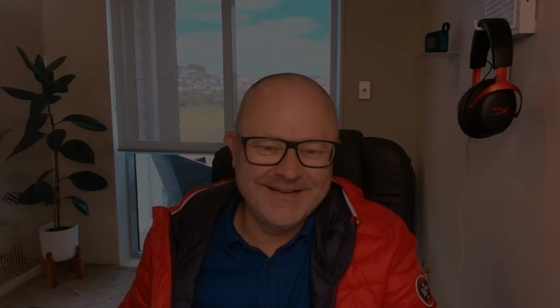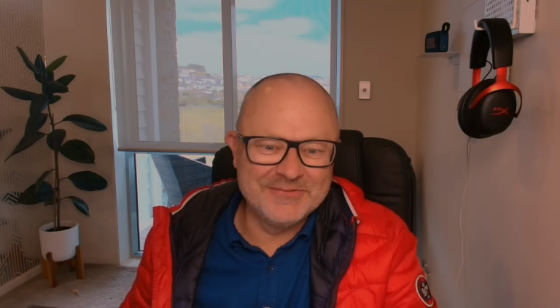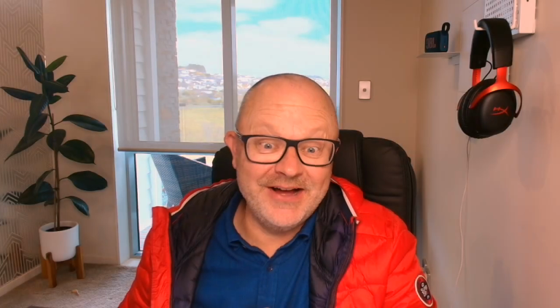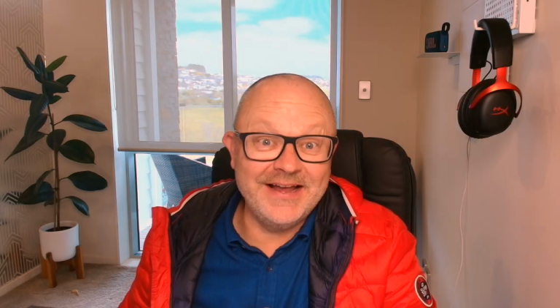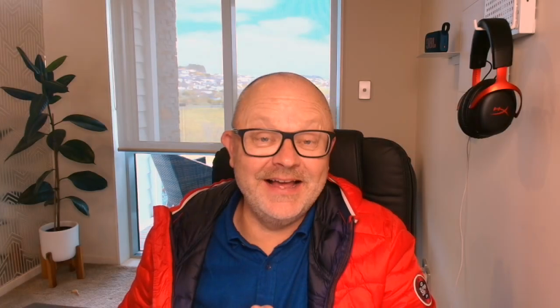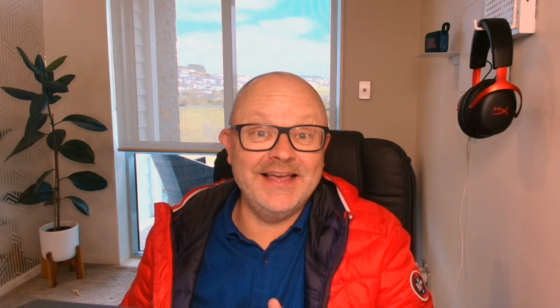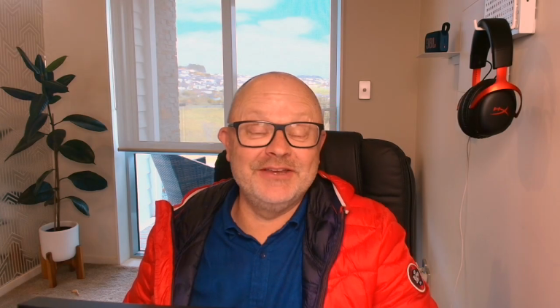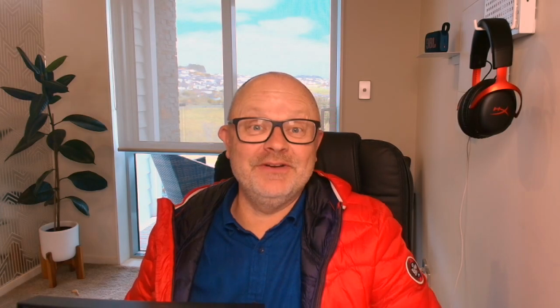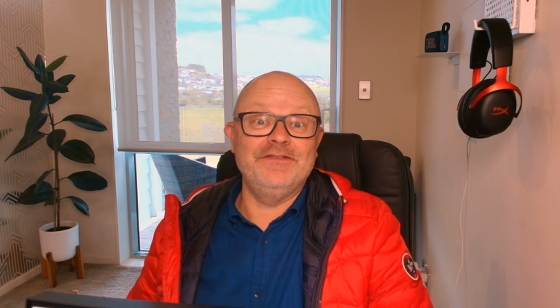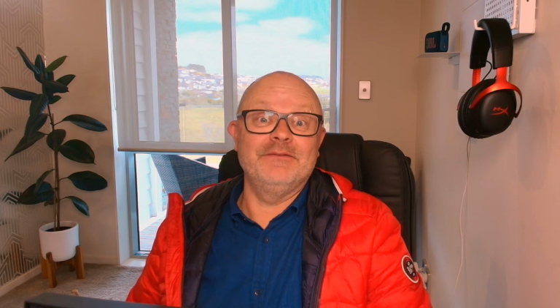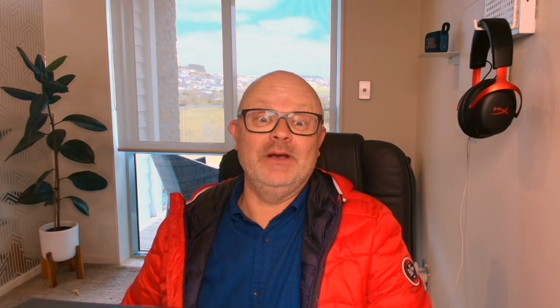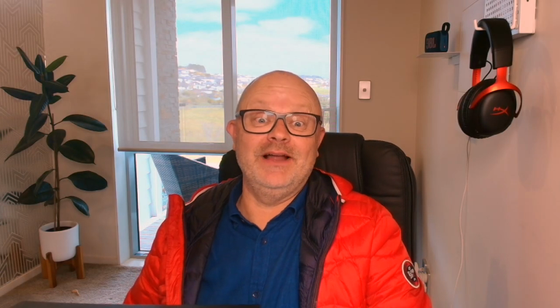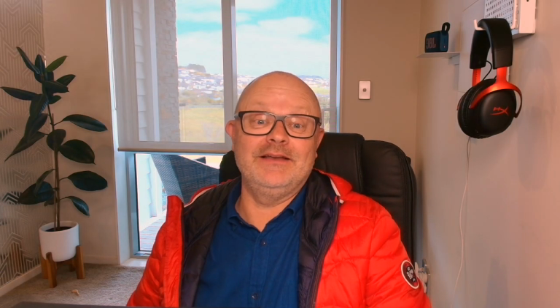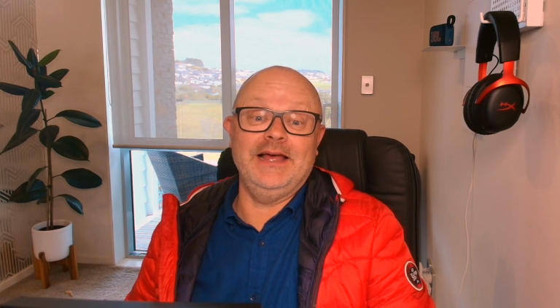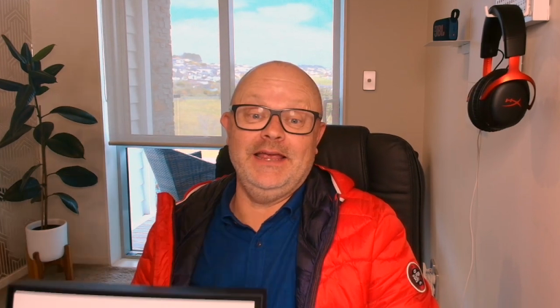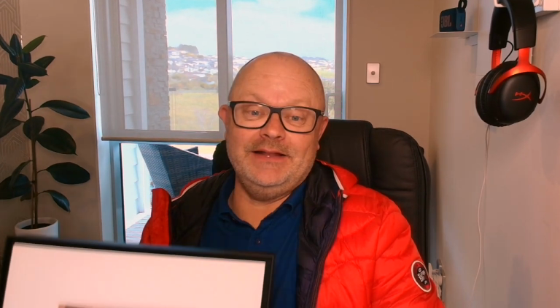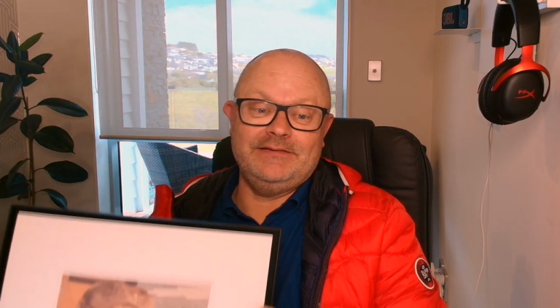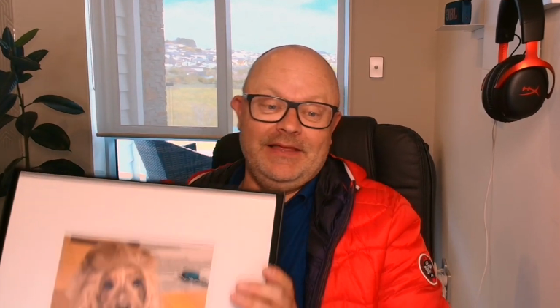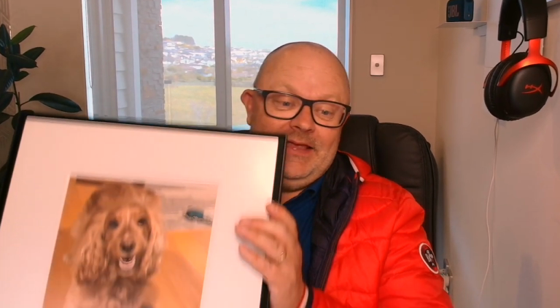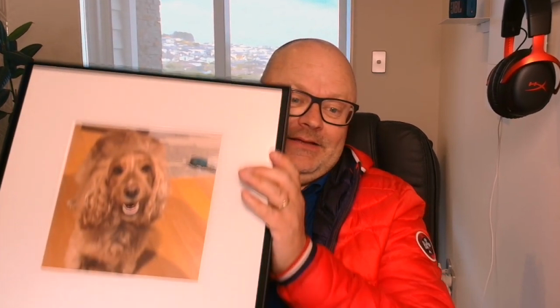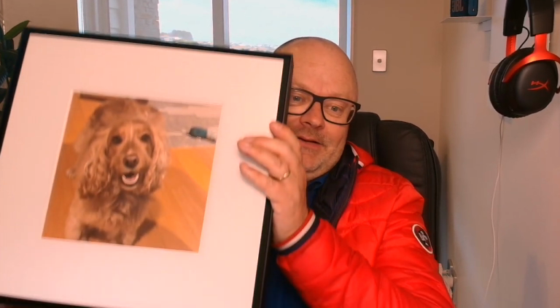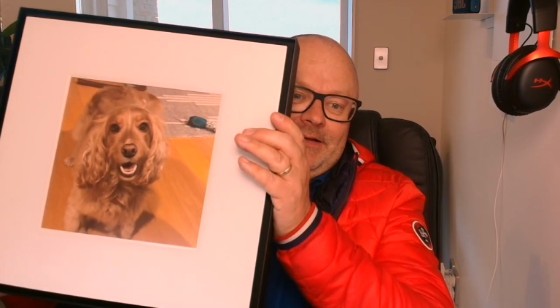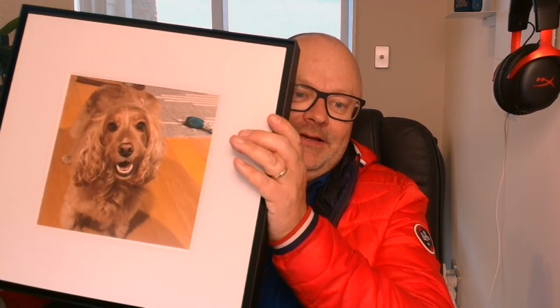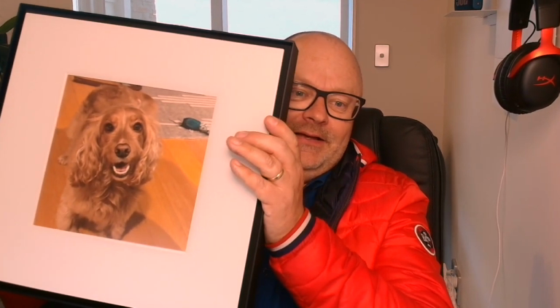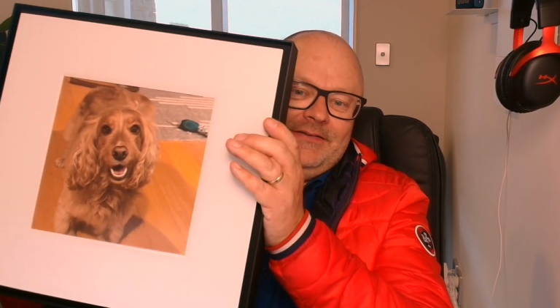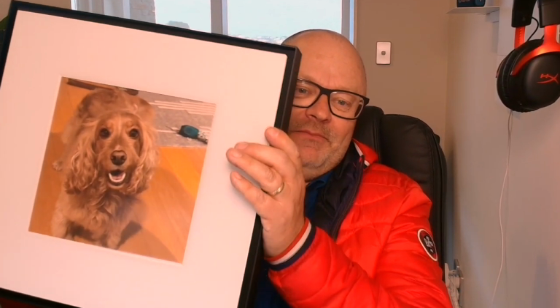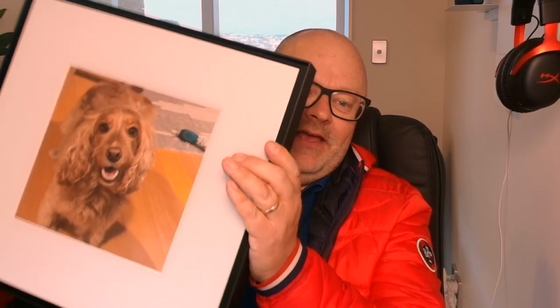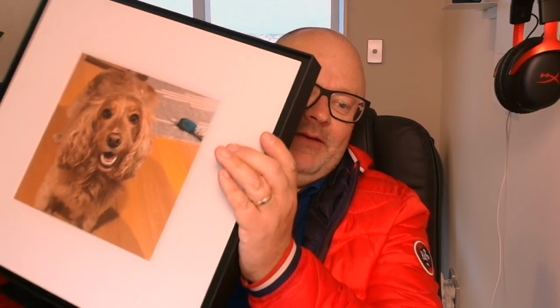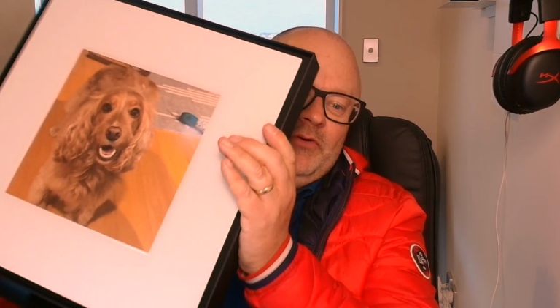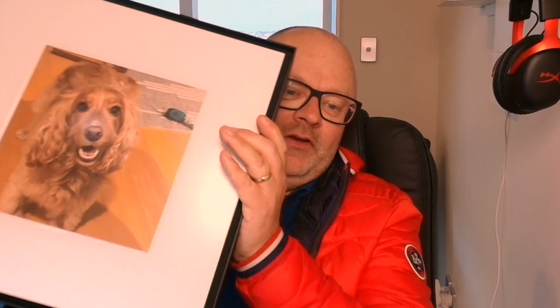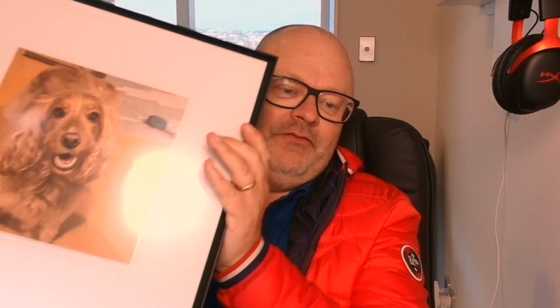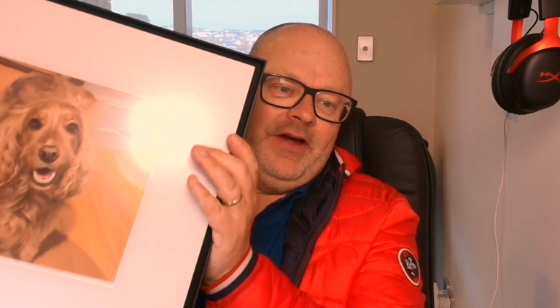Are you ready for a big one today? It's the Samsung Music Frame.